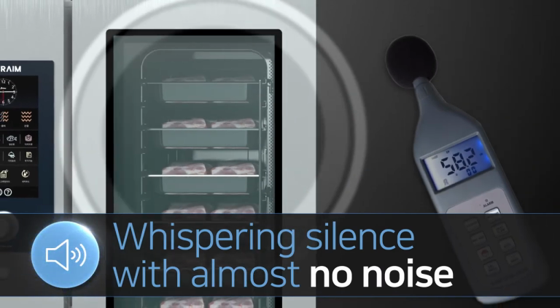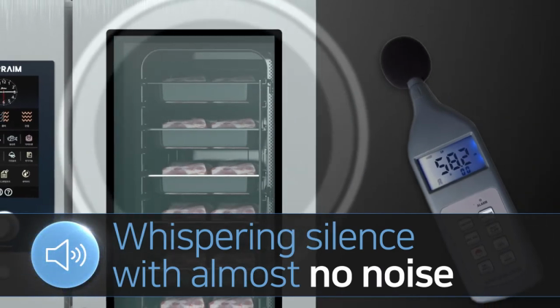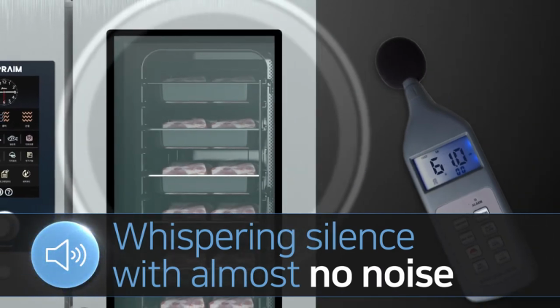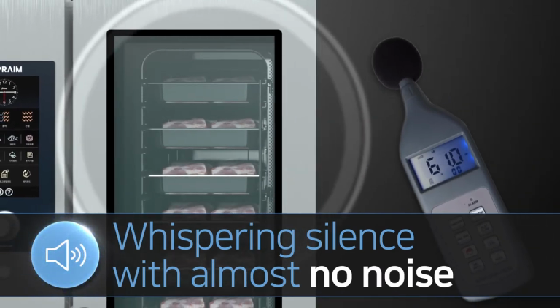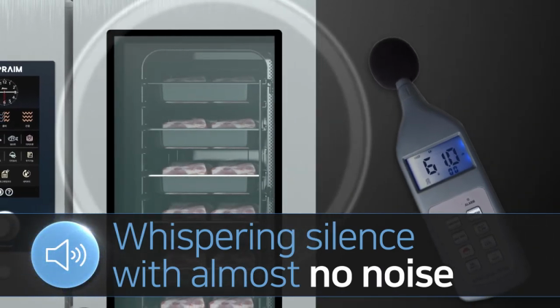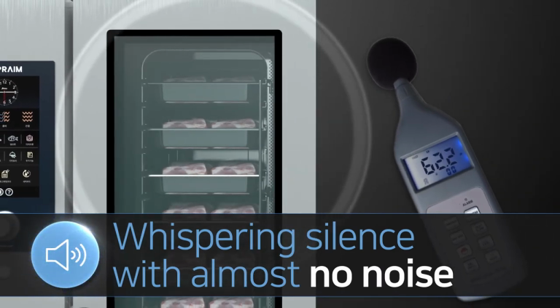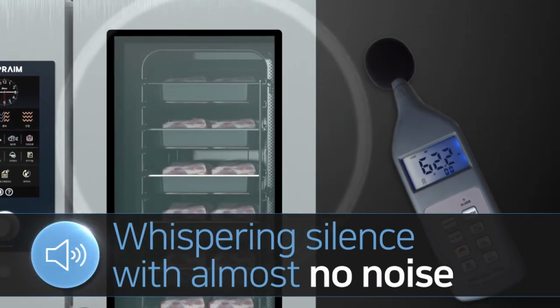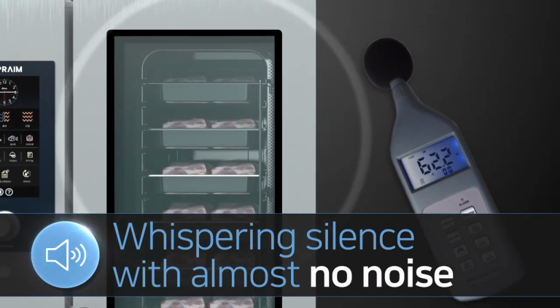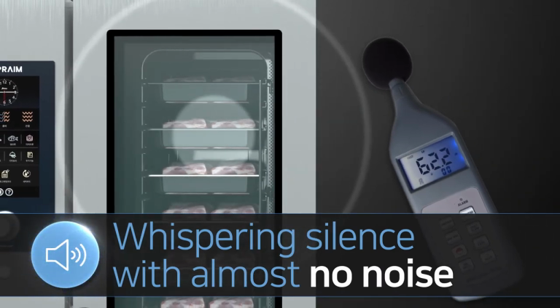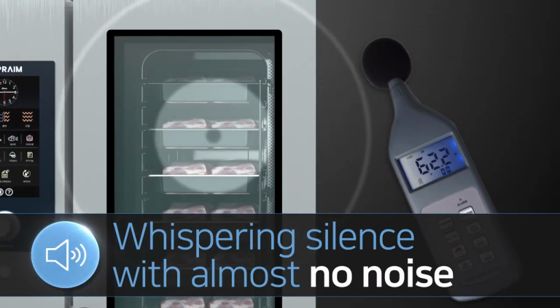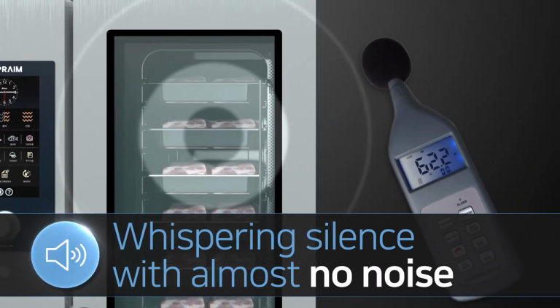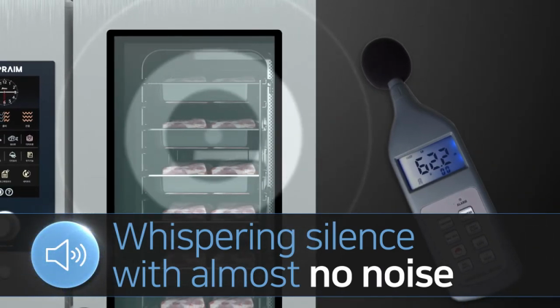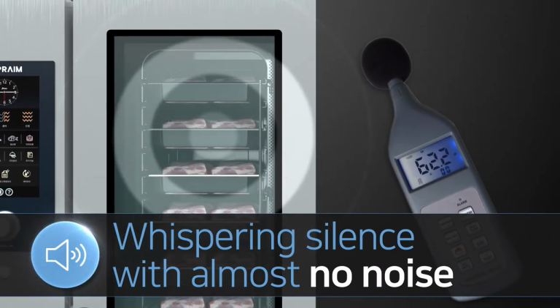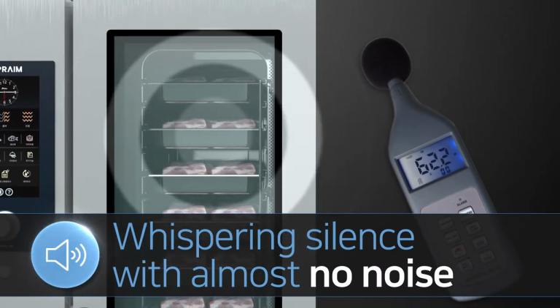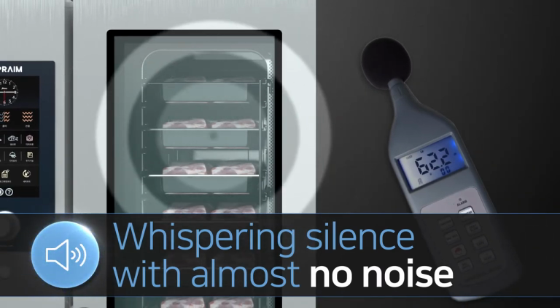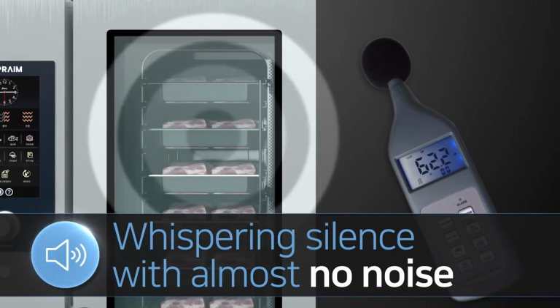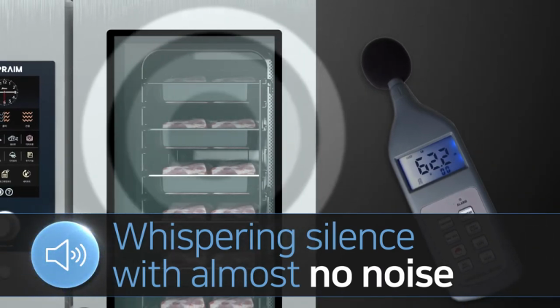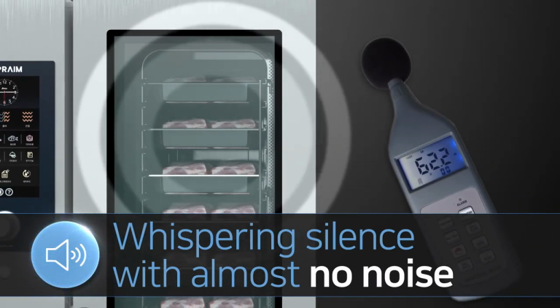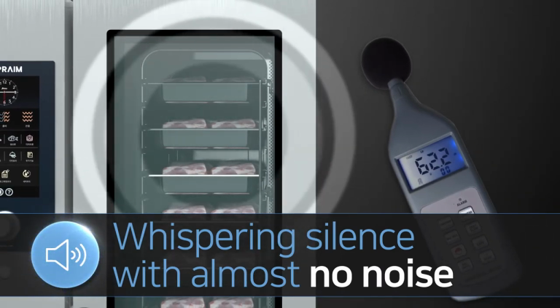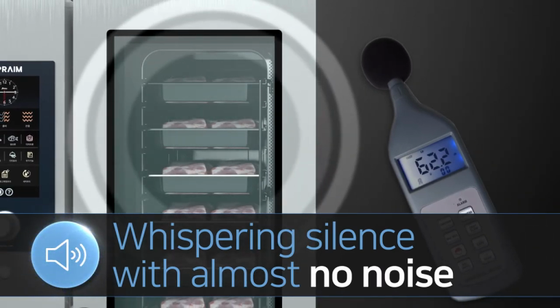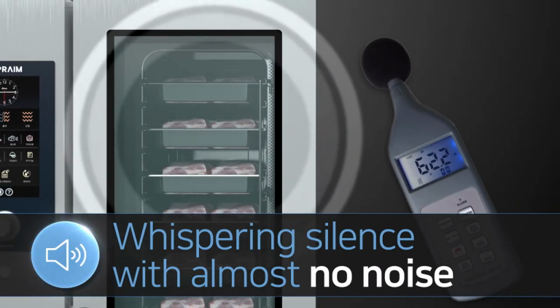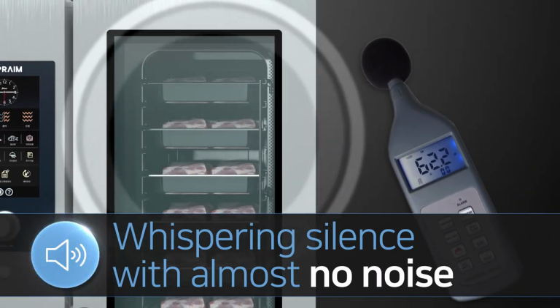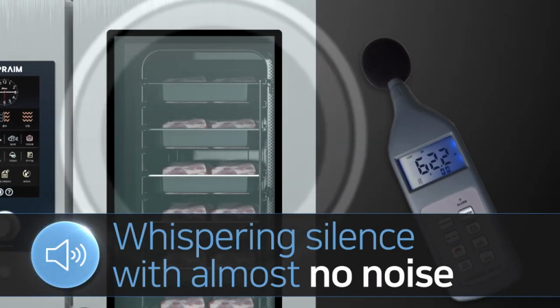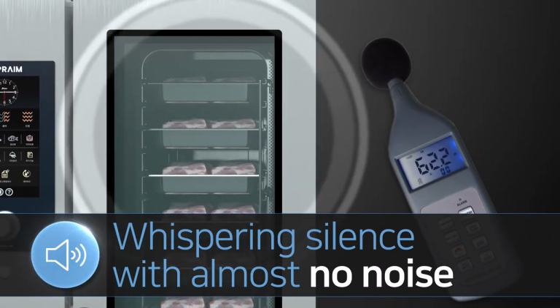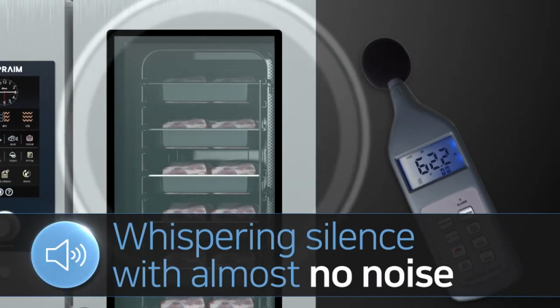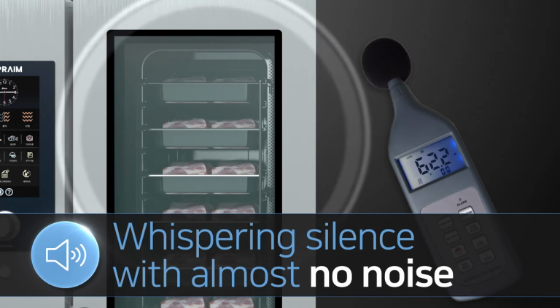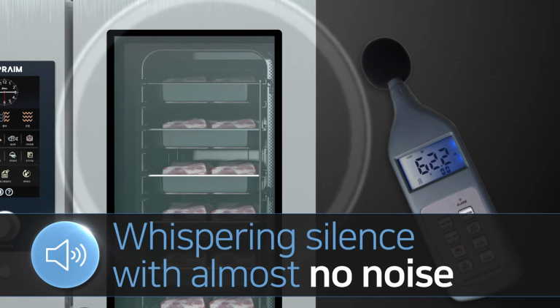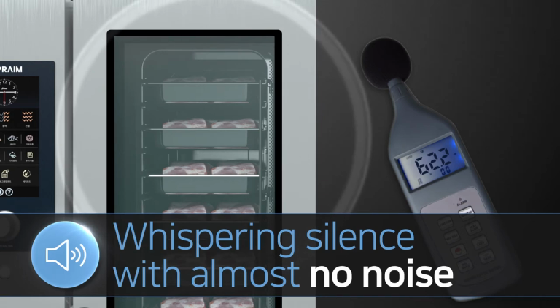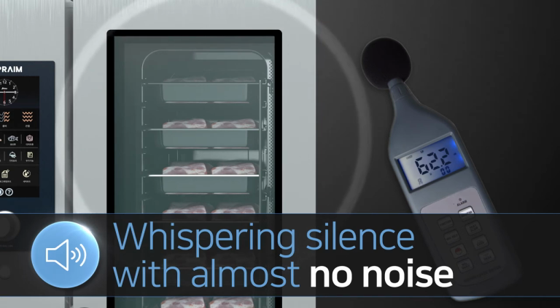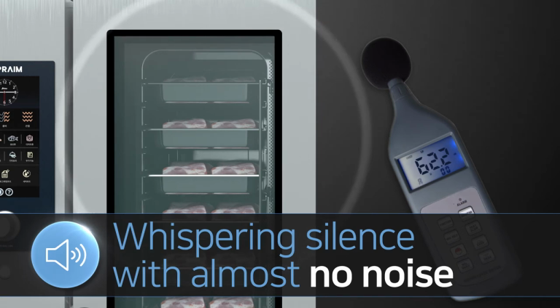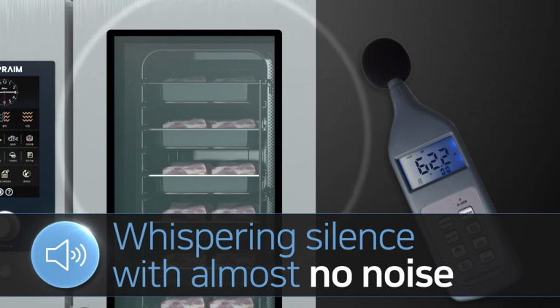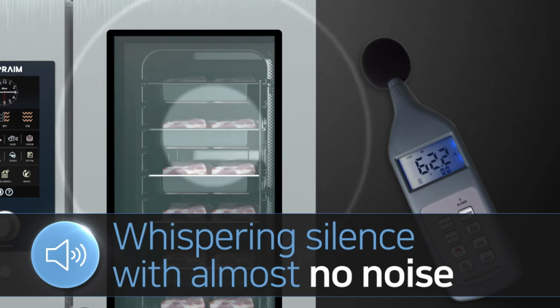Eighth, the lowest noise level in the industry. This enables silent but quick and tasty cooking.